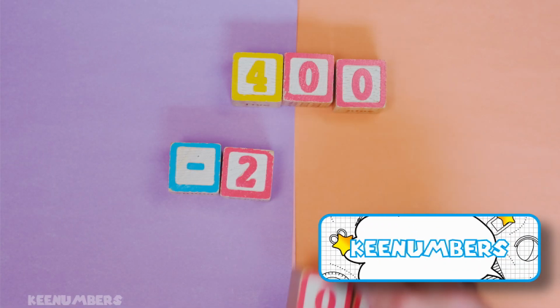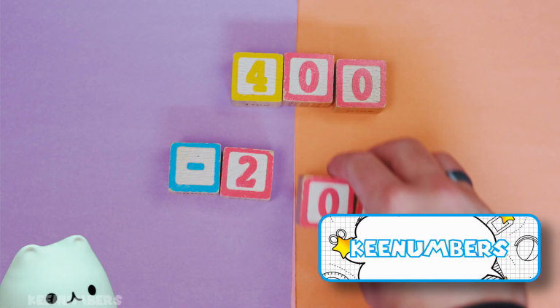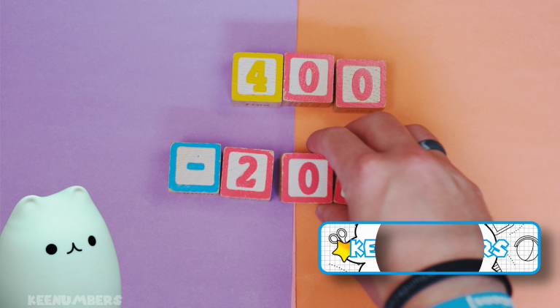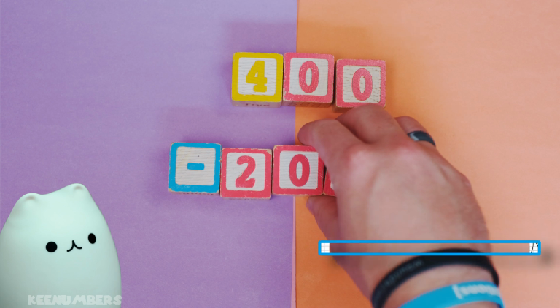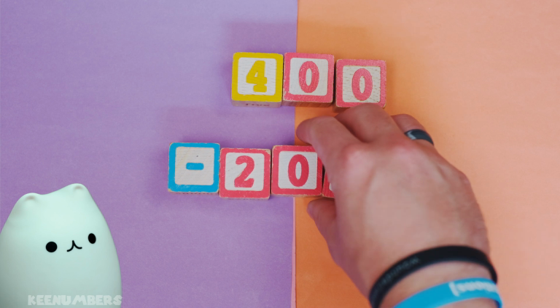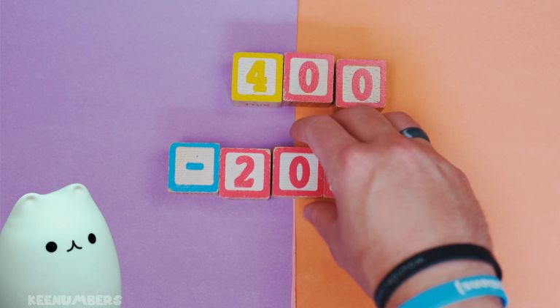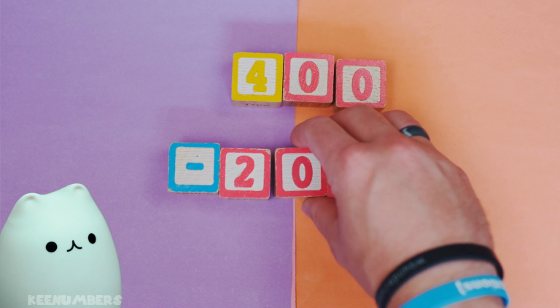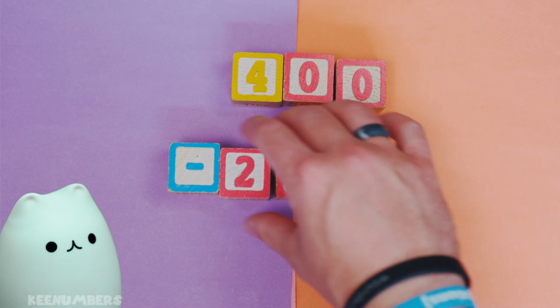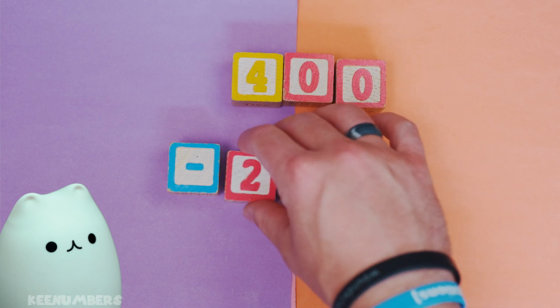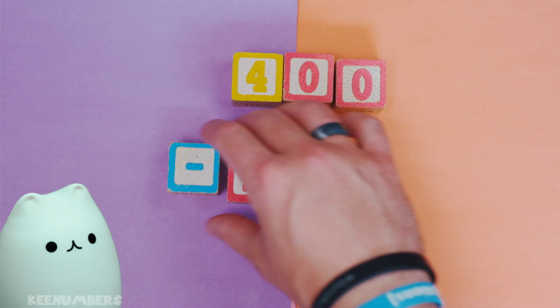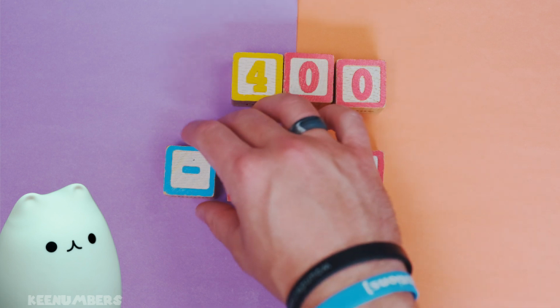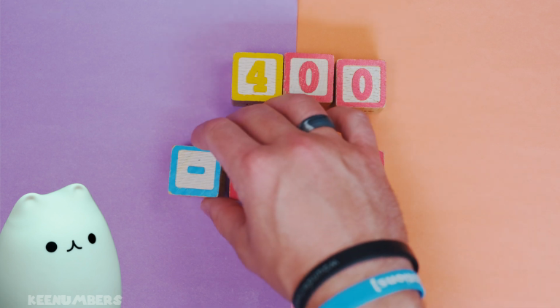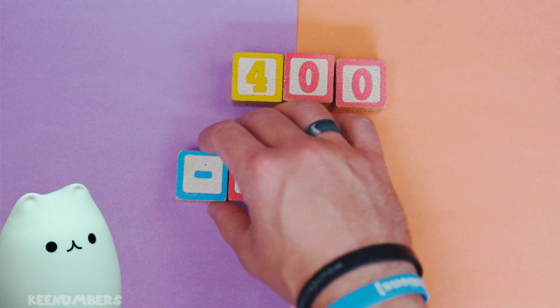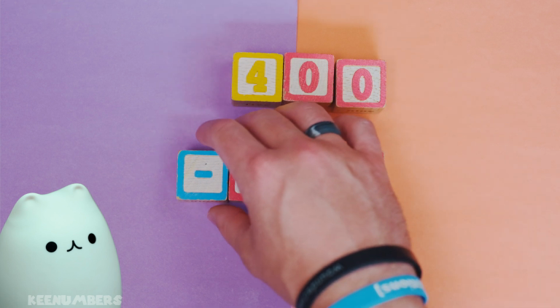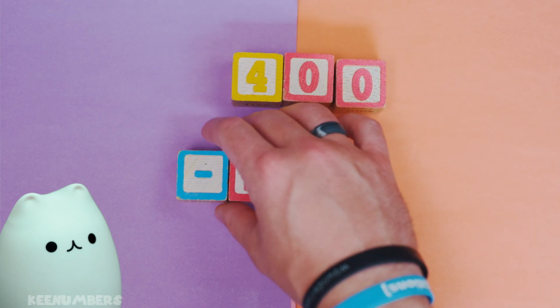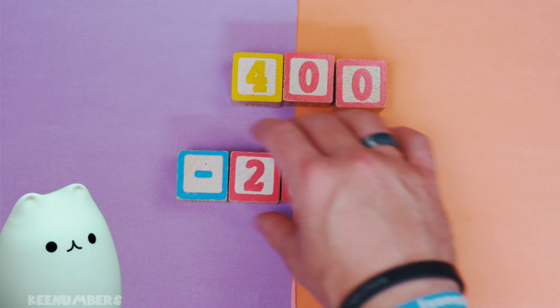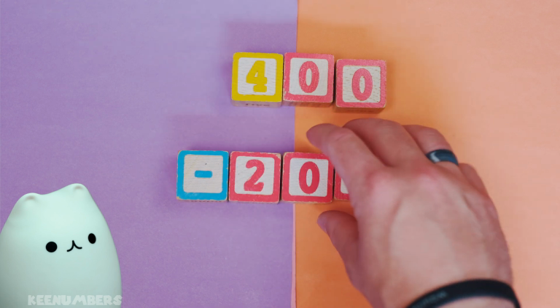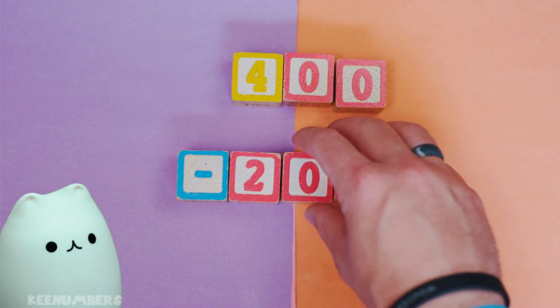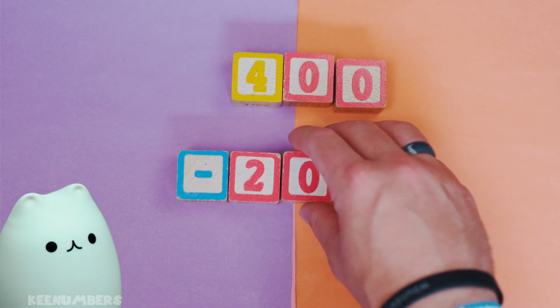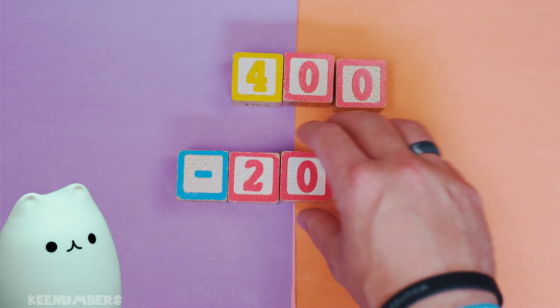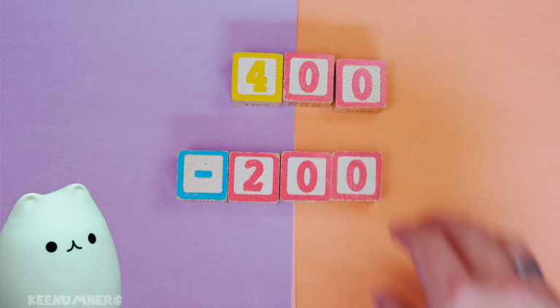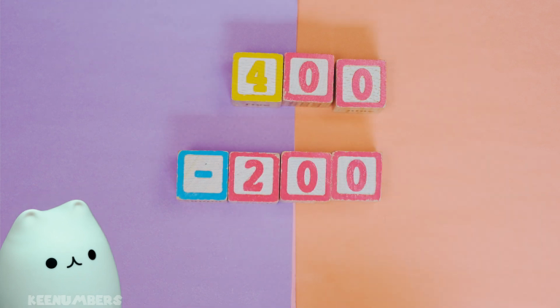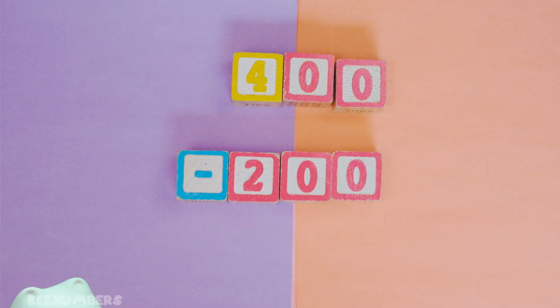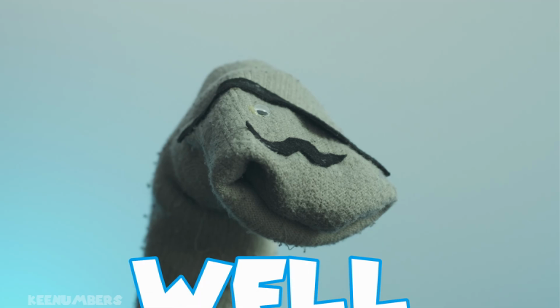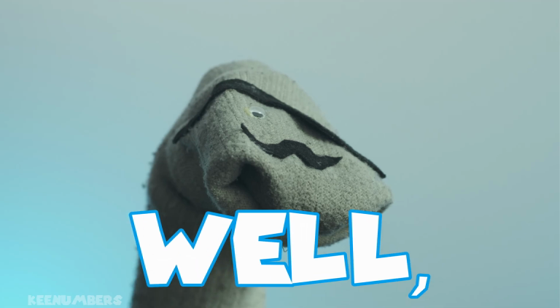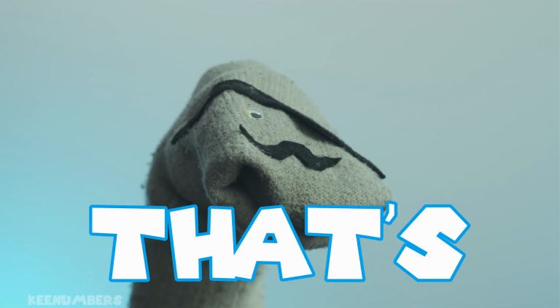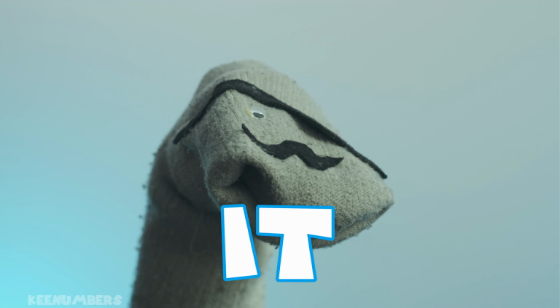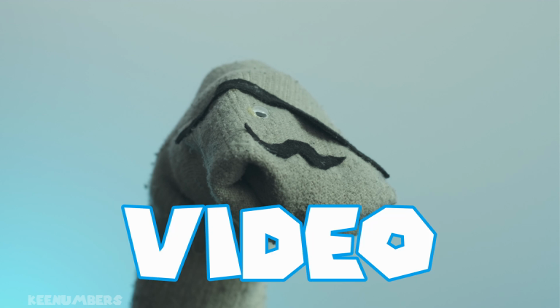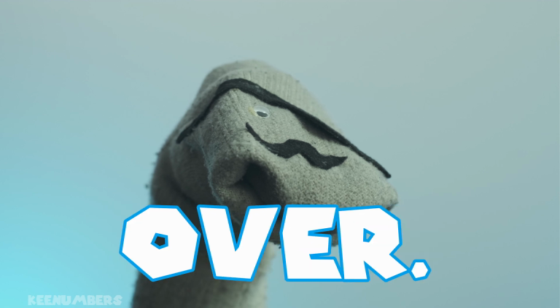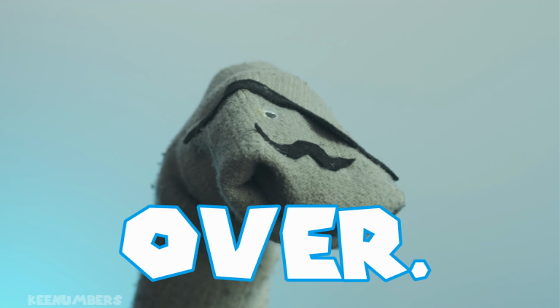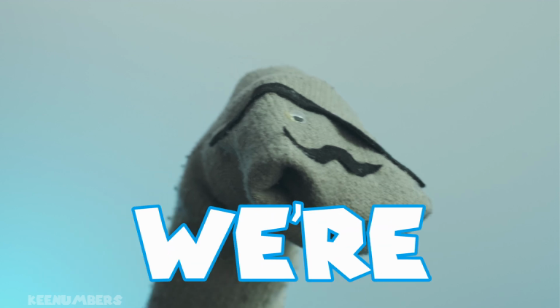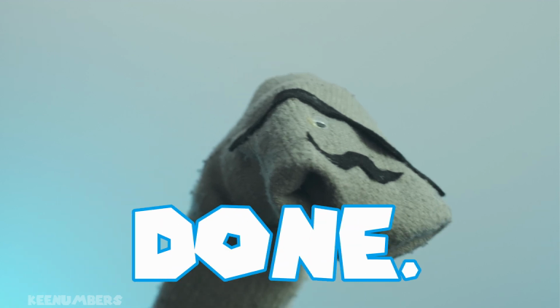What is 400 minus 200? Well, that's it. Video's over. We're done.